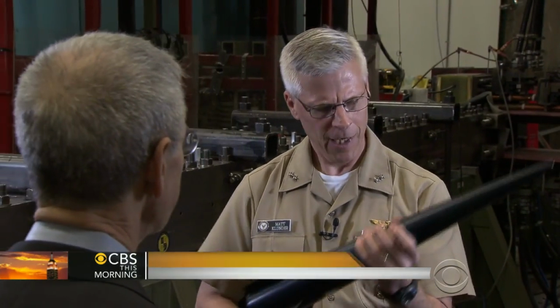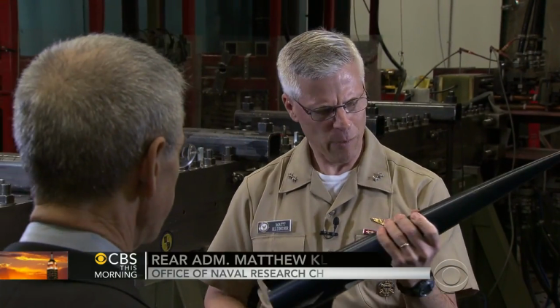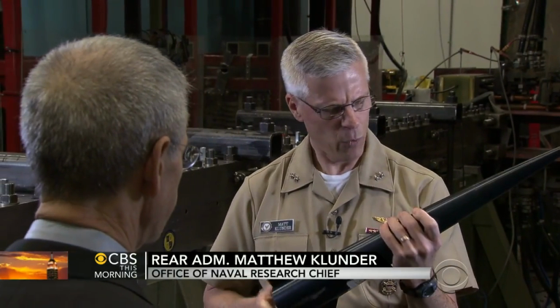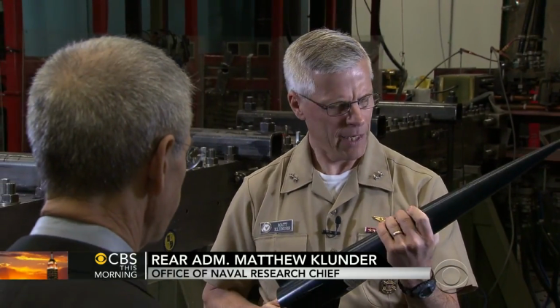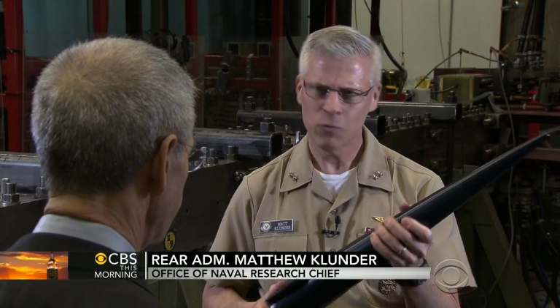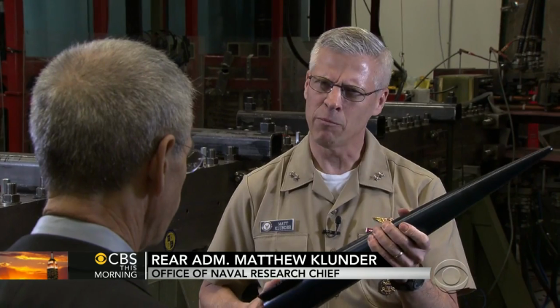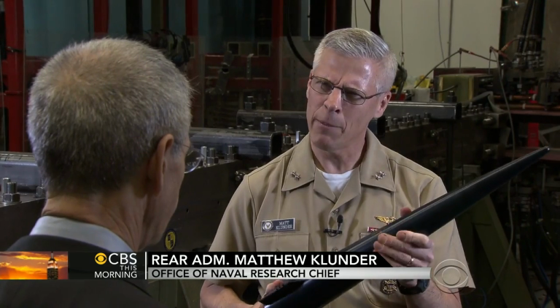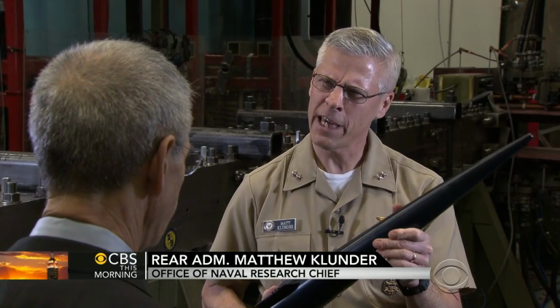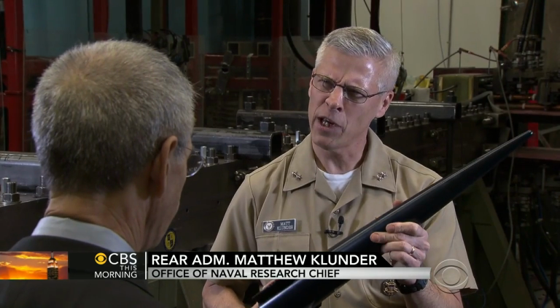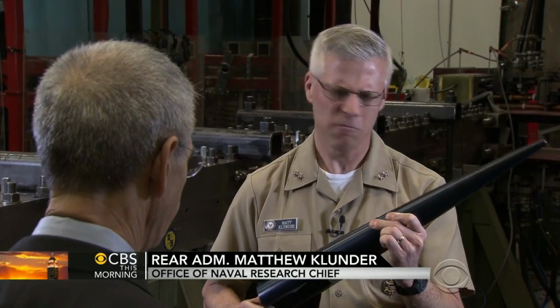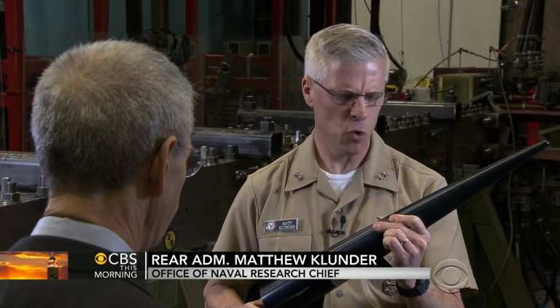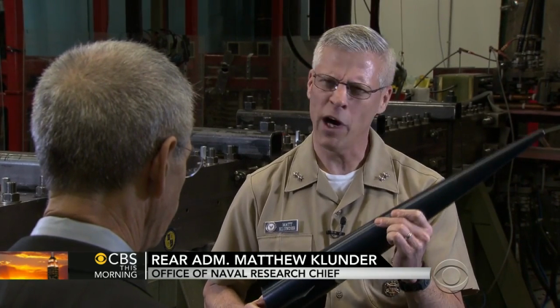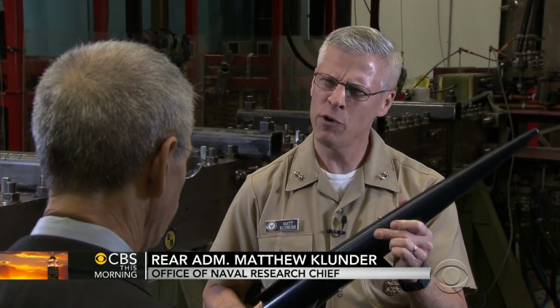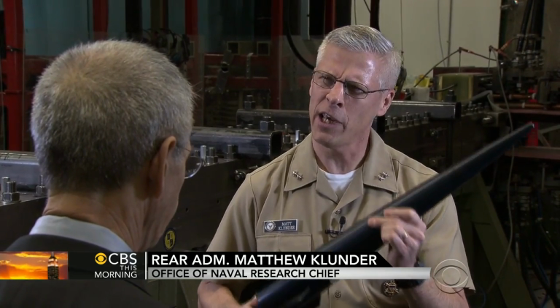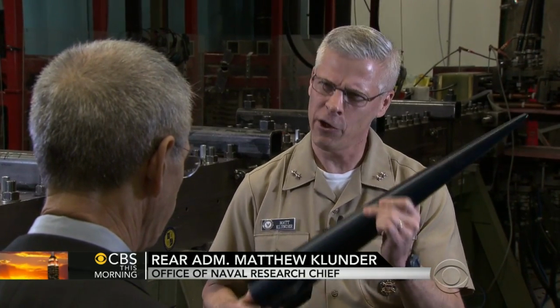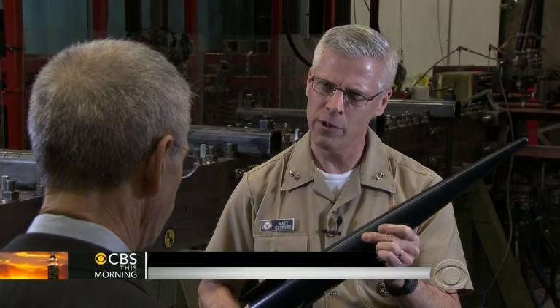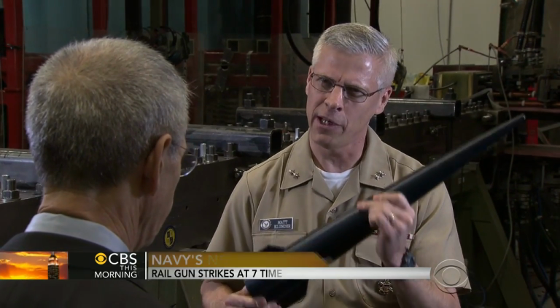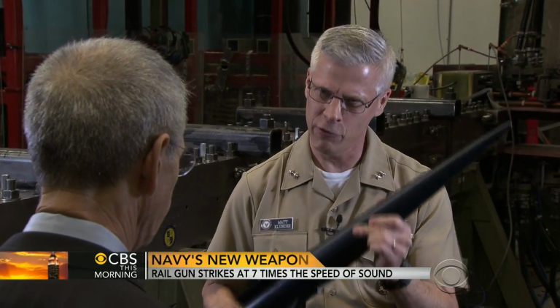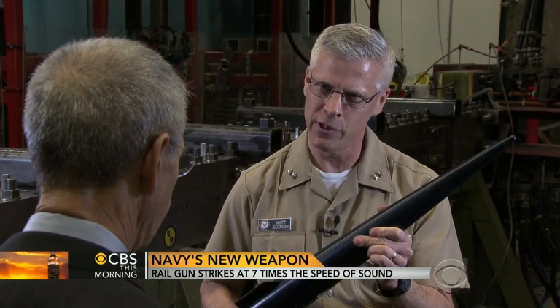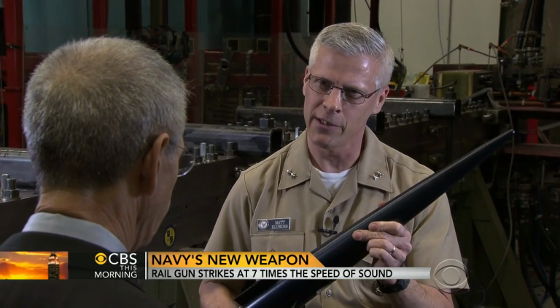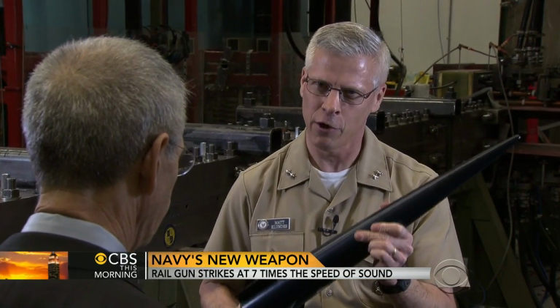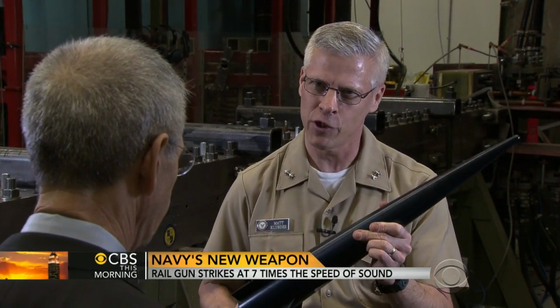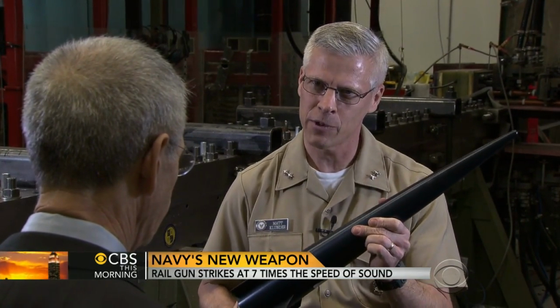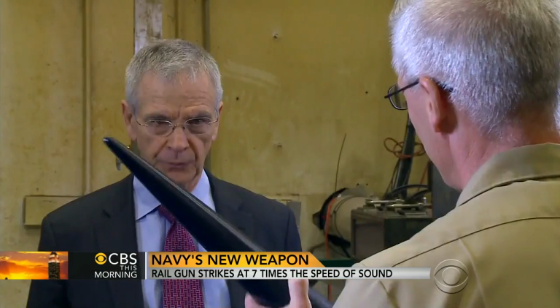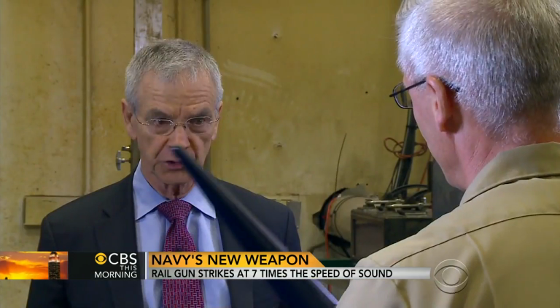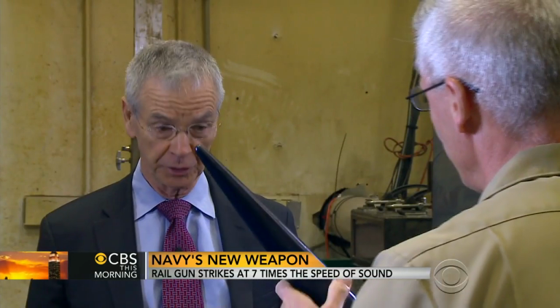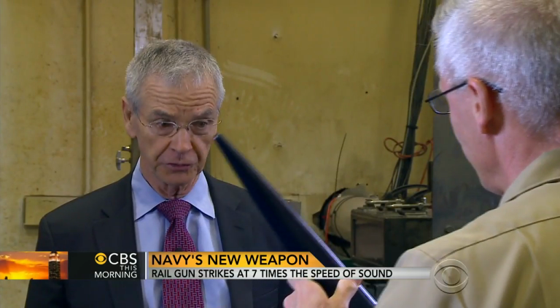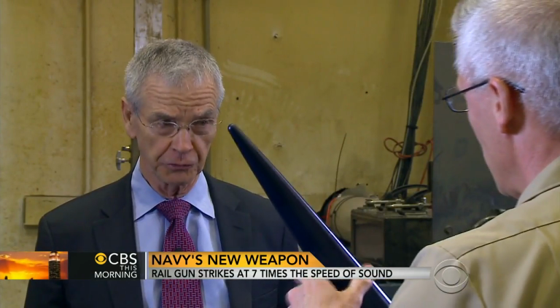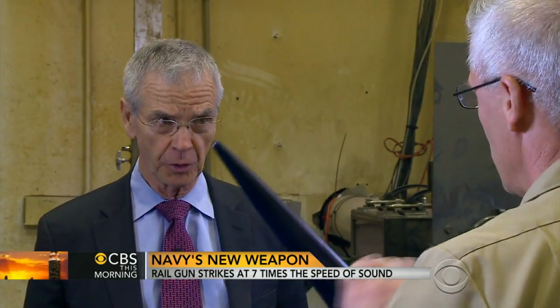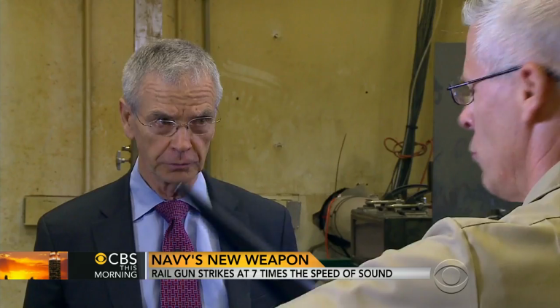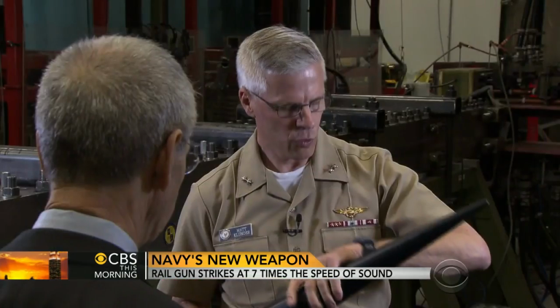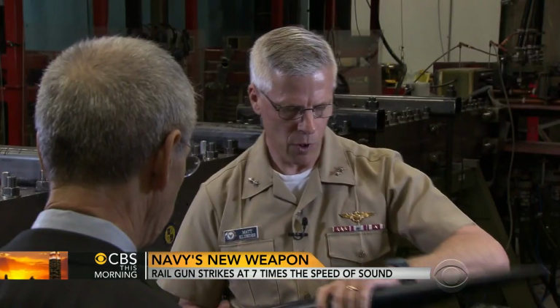And, oh by the way, we can probably carry hundreds and hundreds and hundreds of these on our ships. Just because they're so small? They're so small.